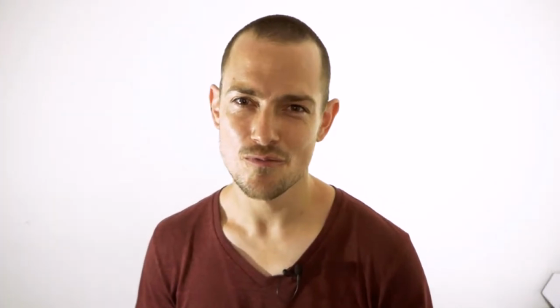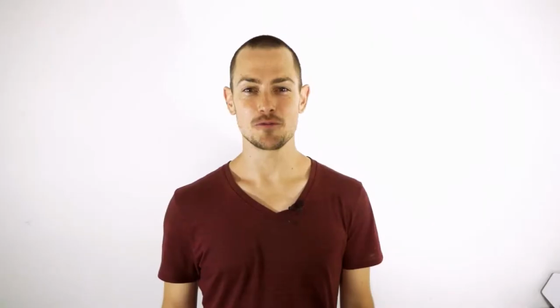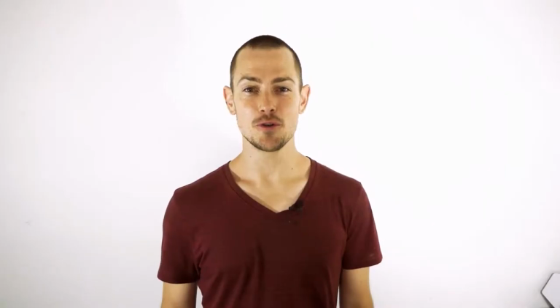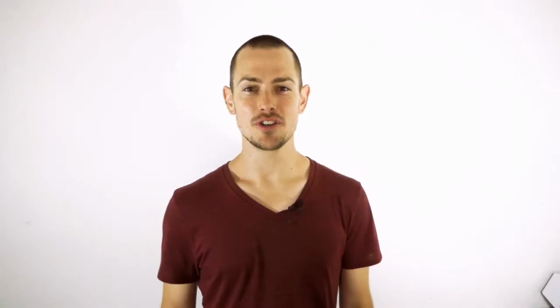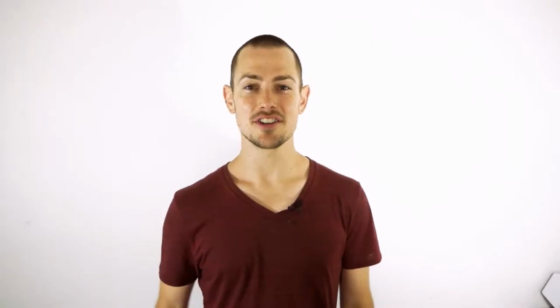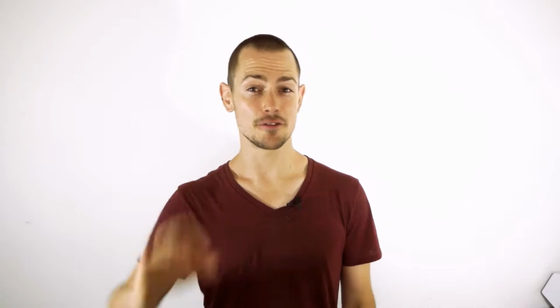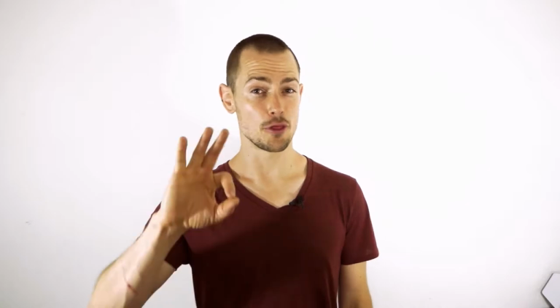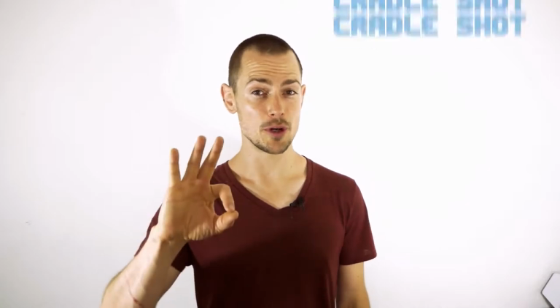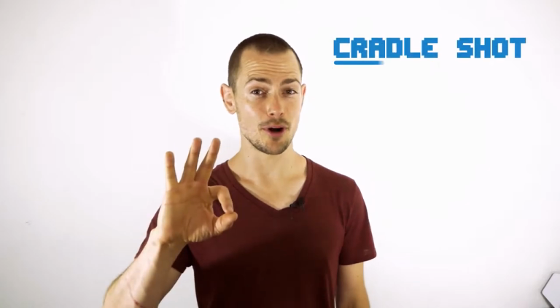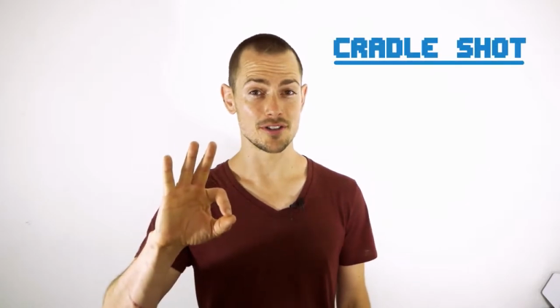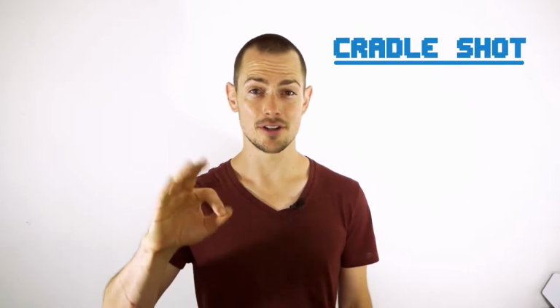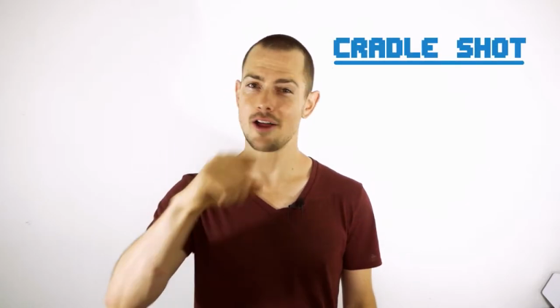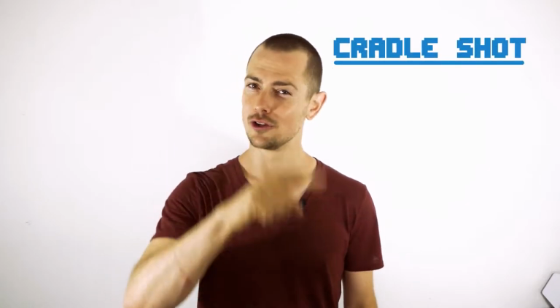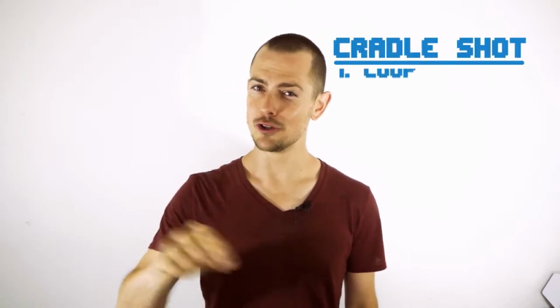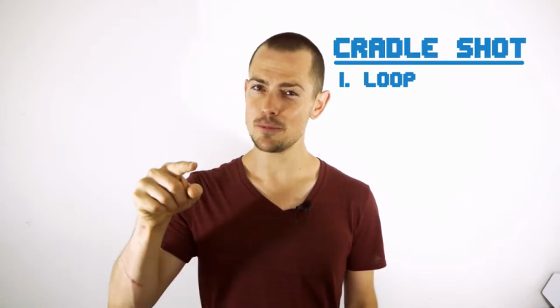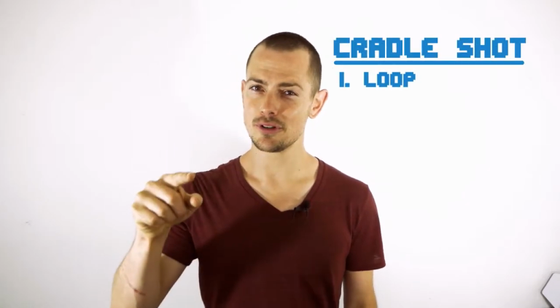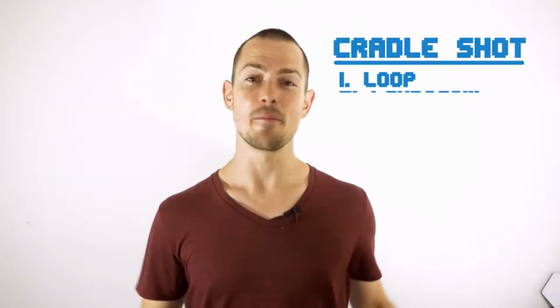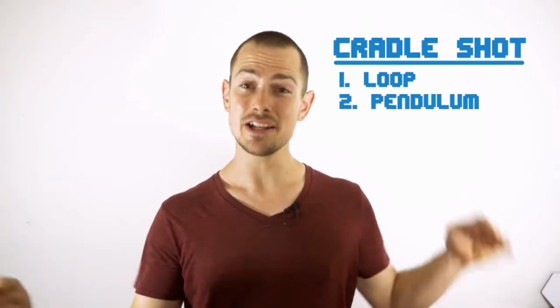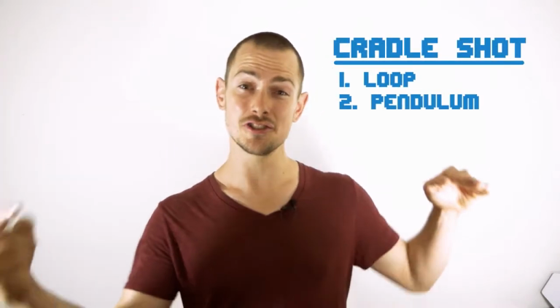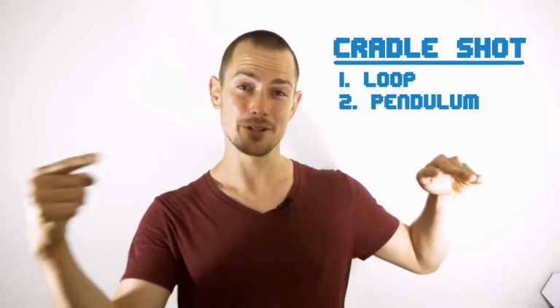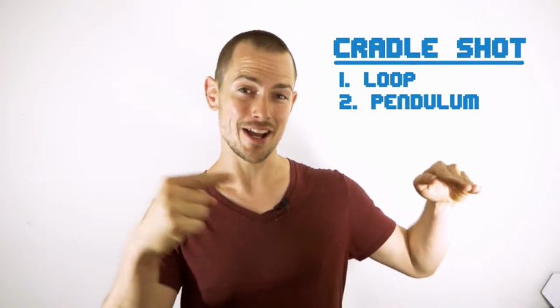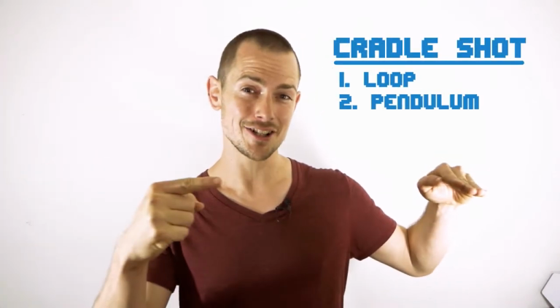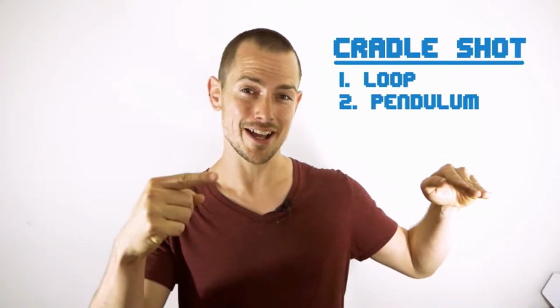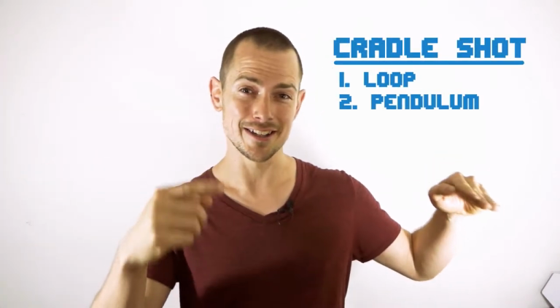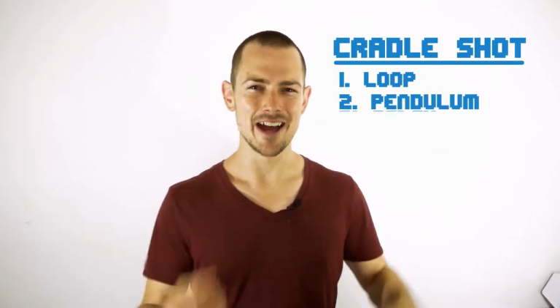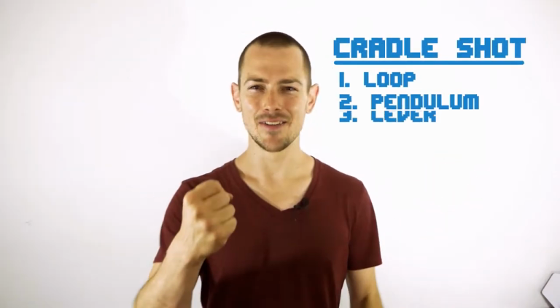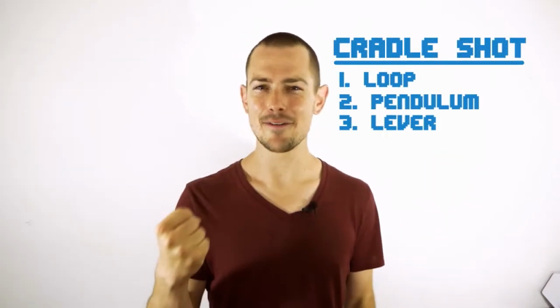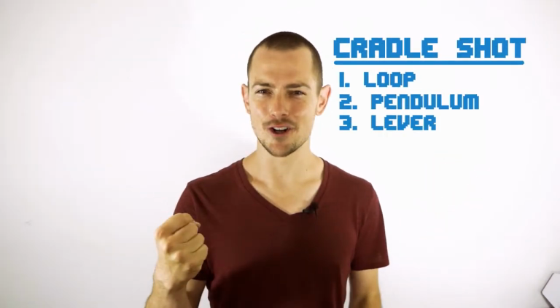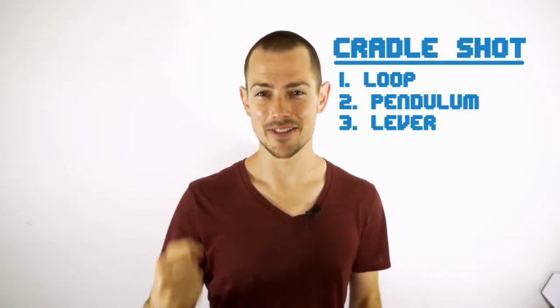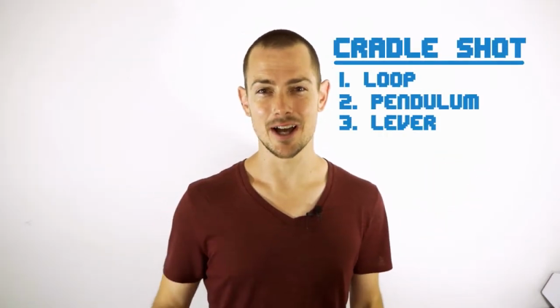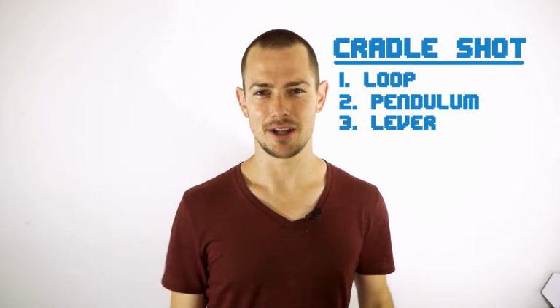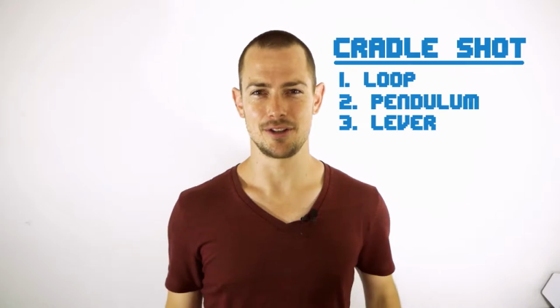This move consists of three parts: the loop, the pendulum in your anchor hand, and the lever in the guiding hand.